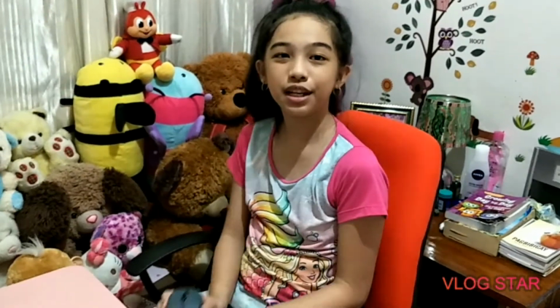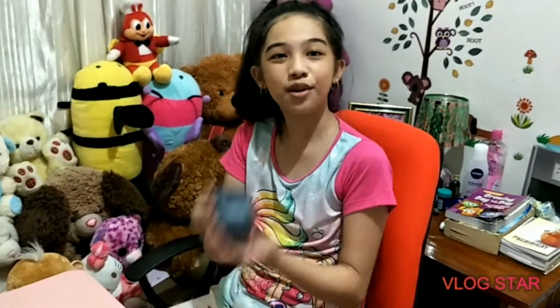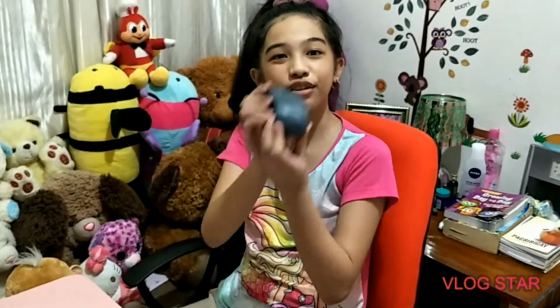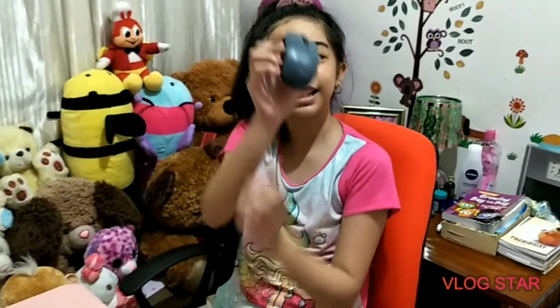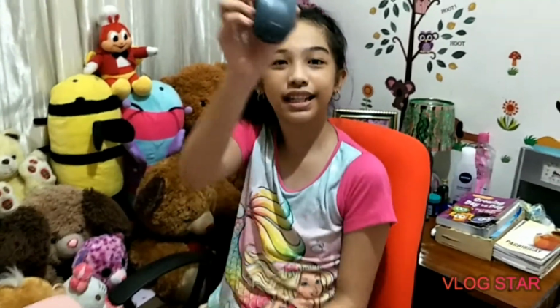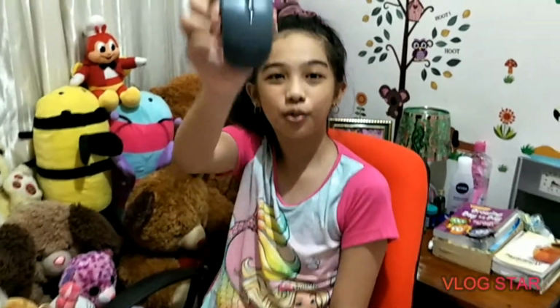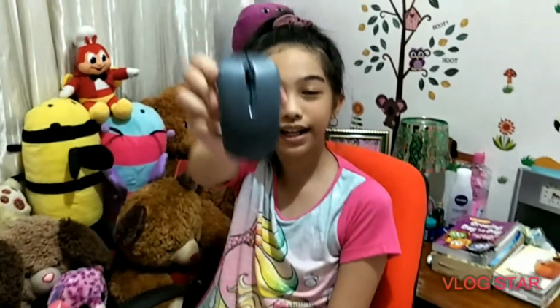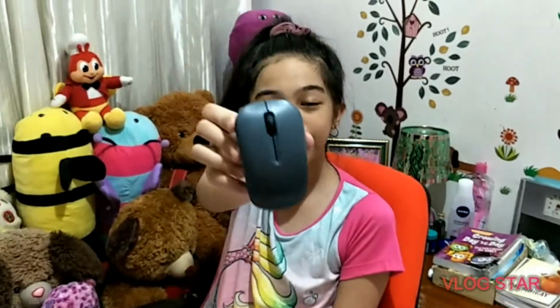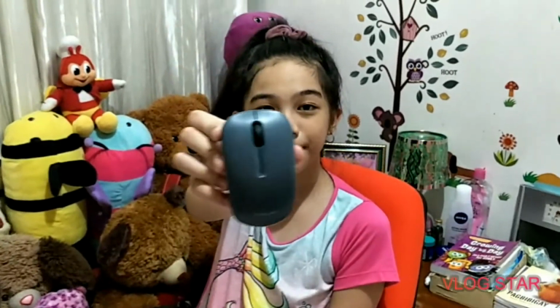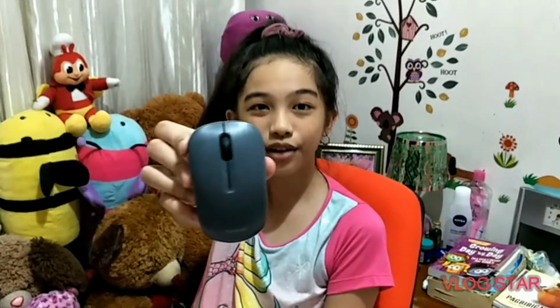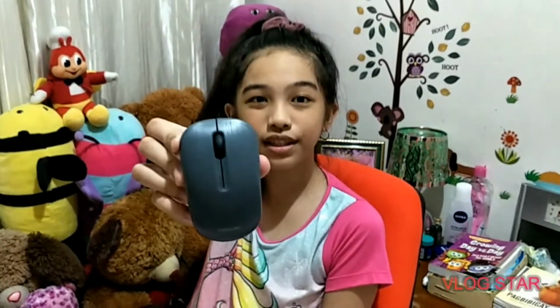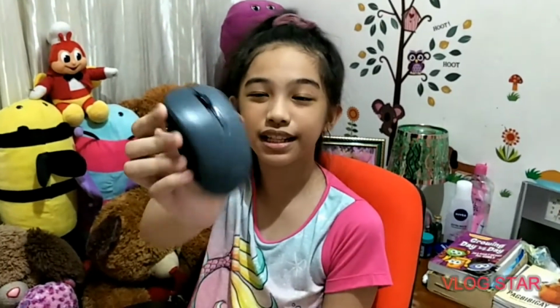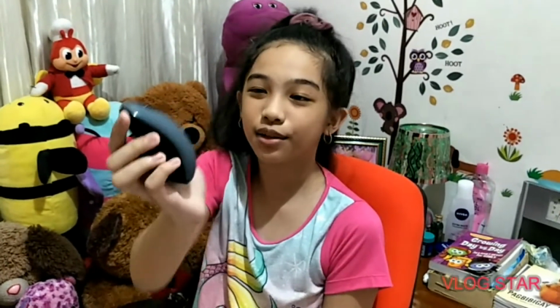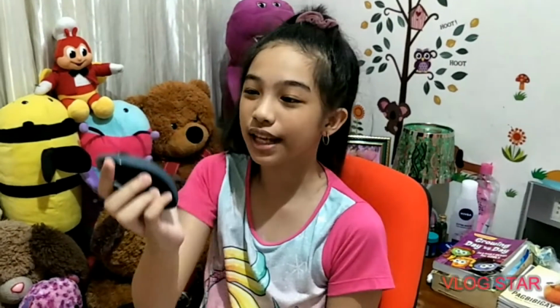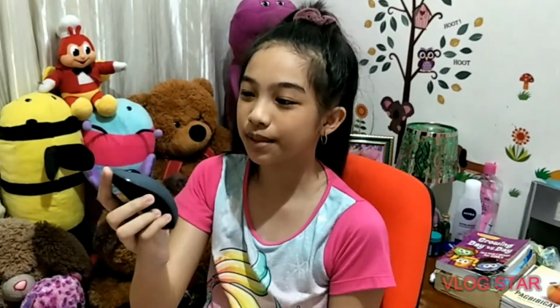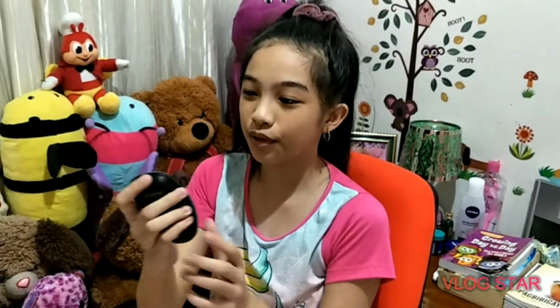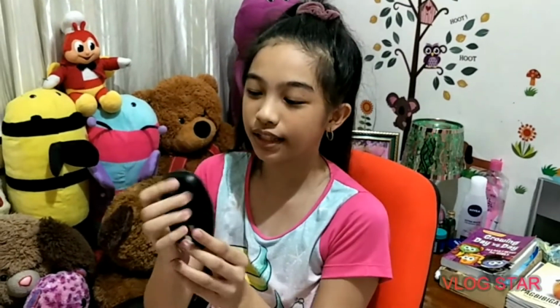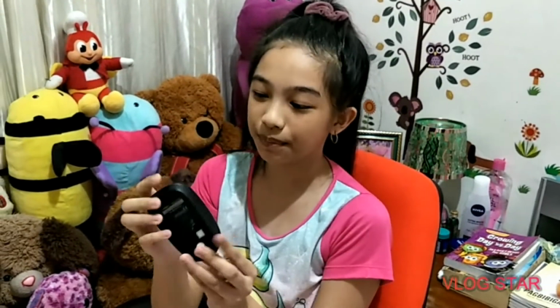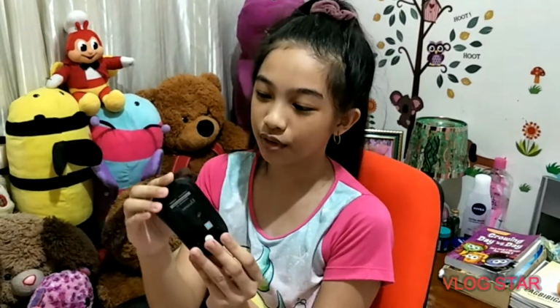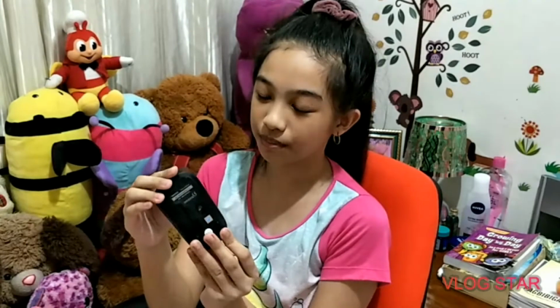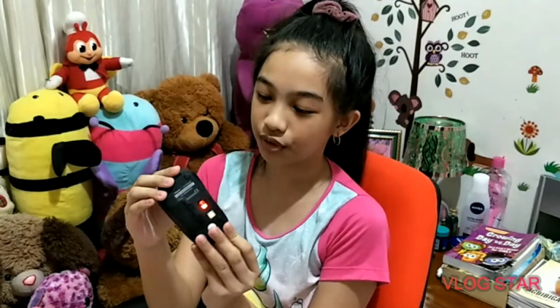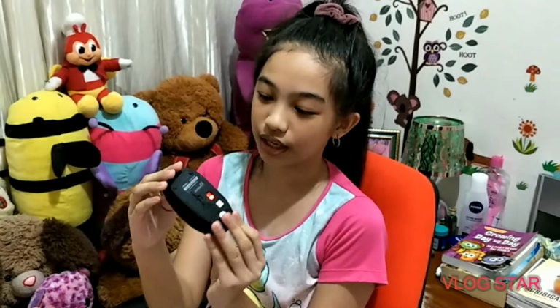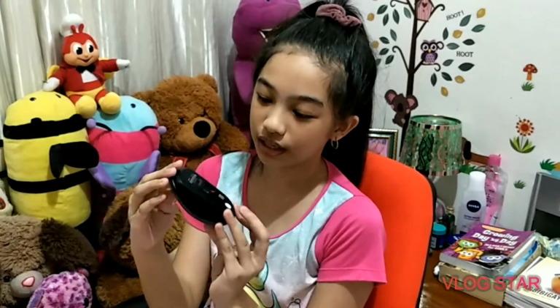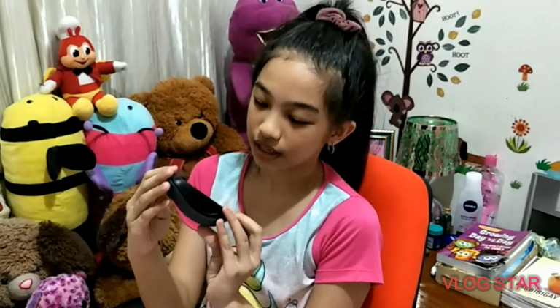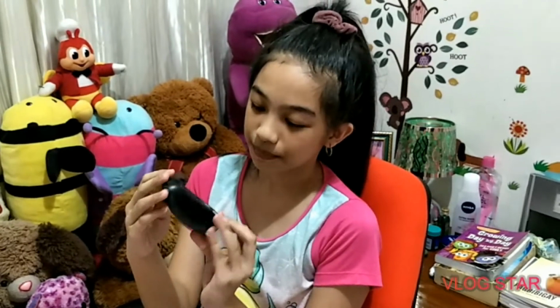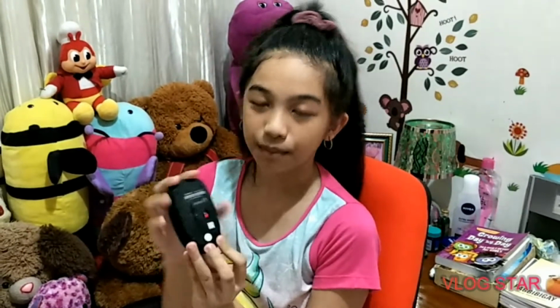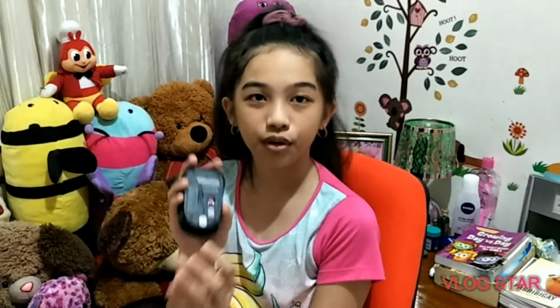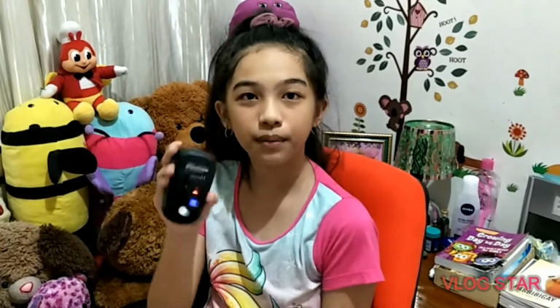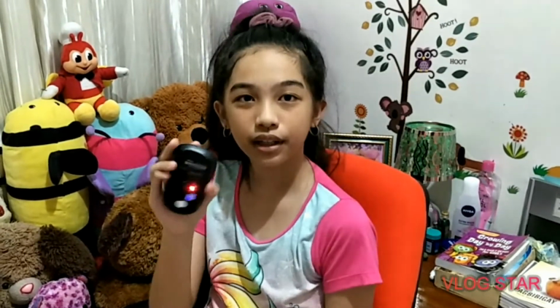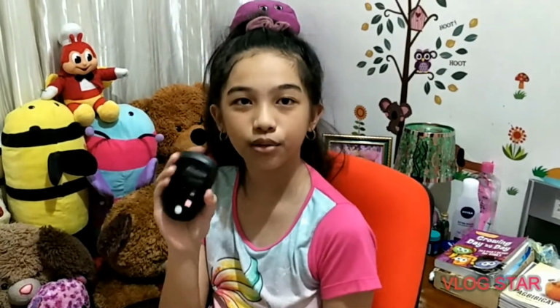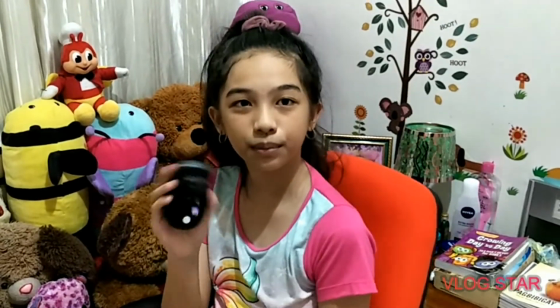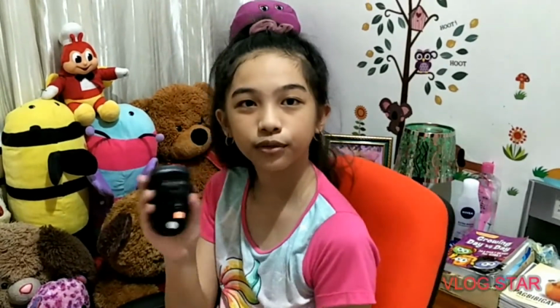Binili po ako ni daddy ng wireless mouse. It's so nice po. Itatap niyo lang po siya para po mag-go na.